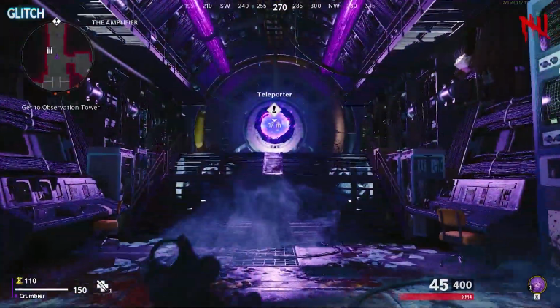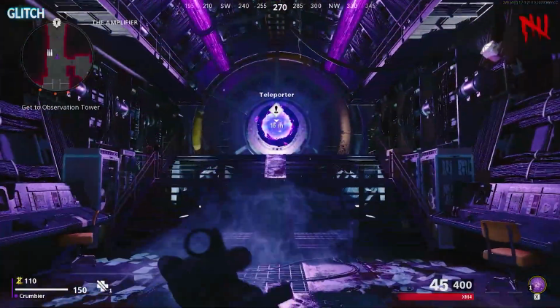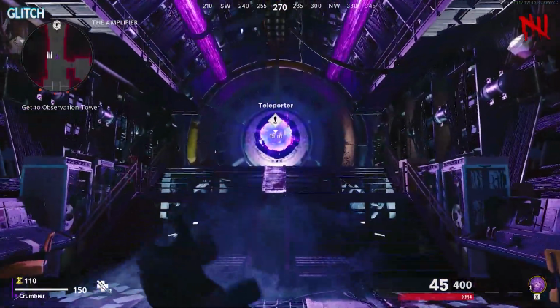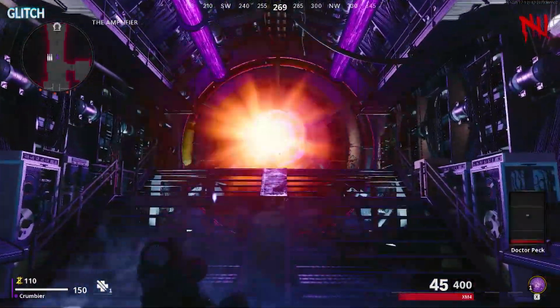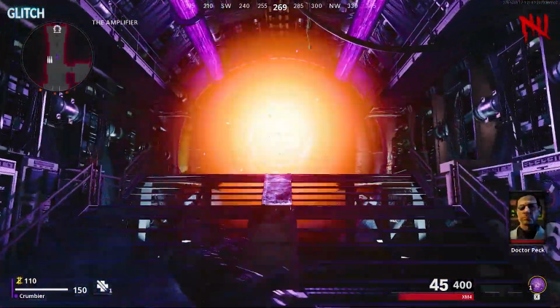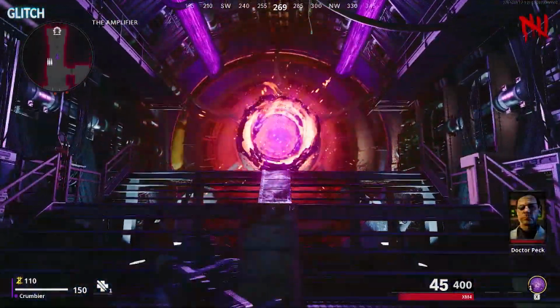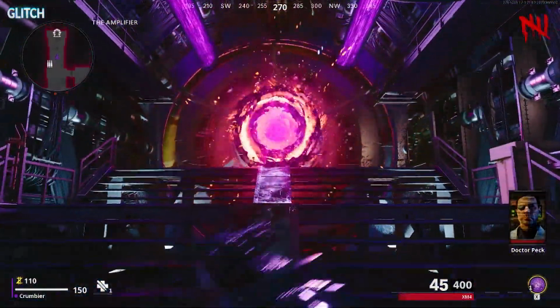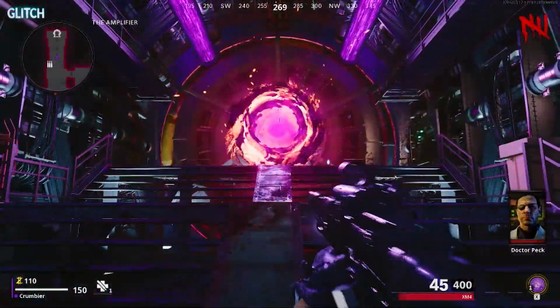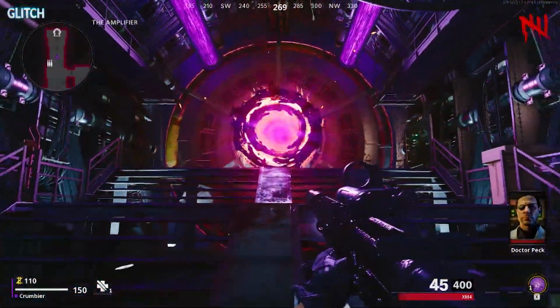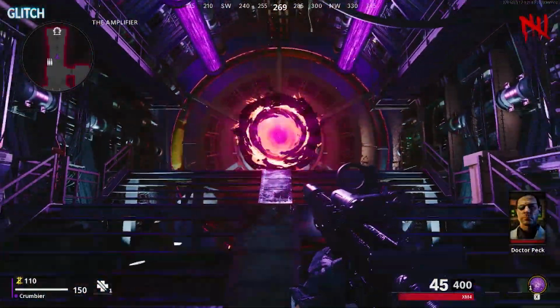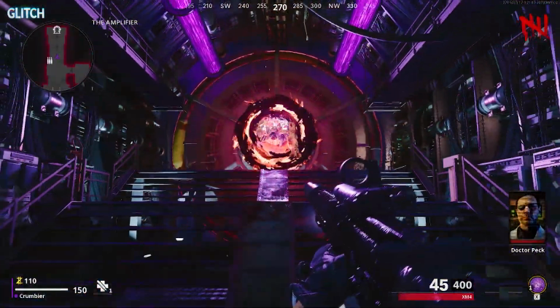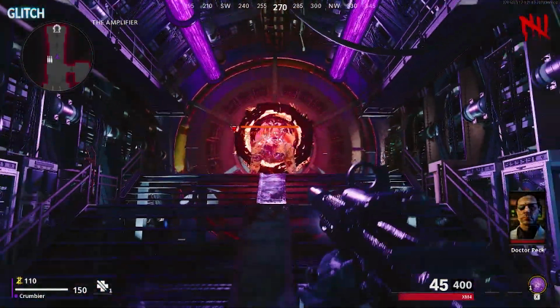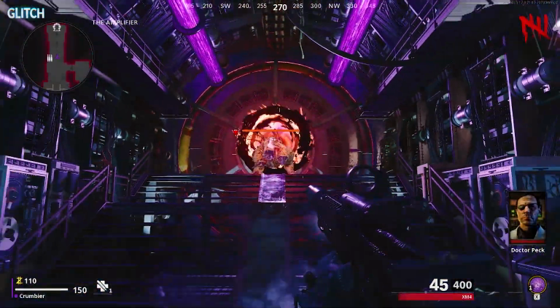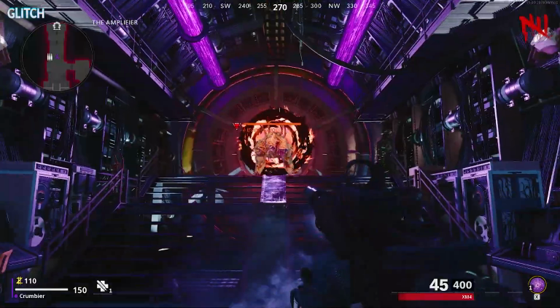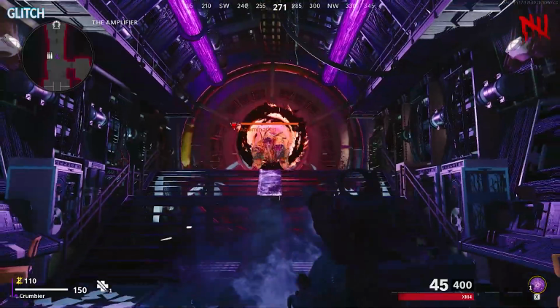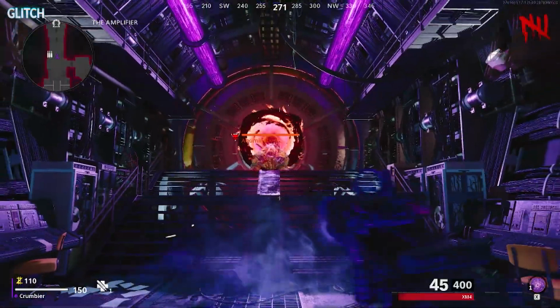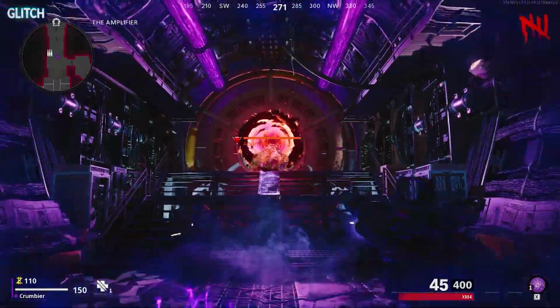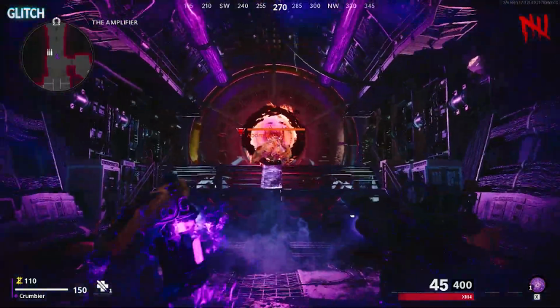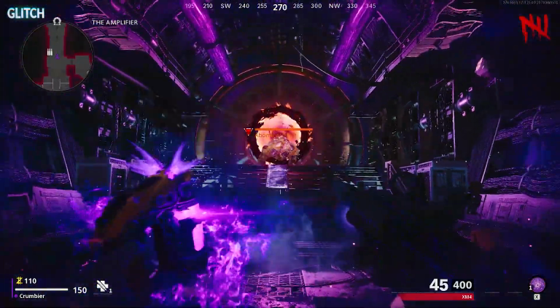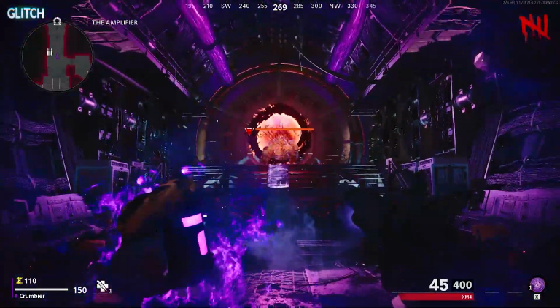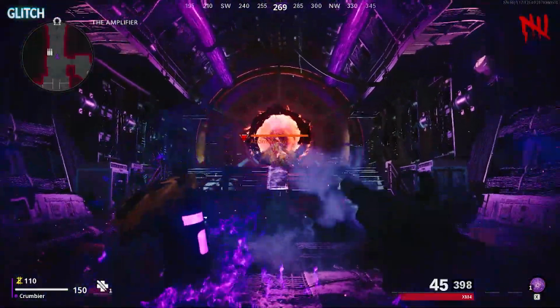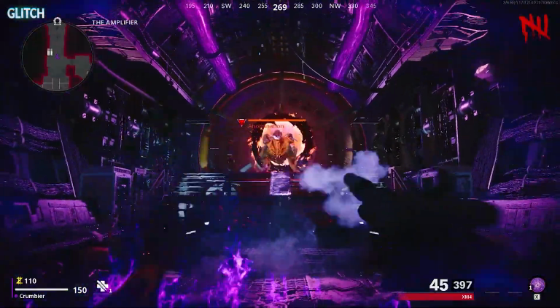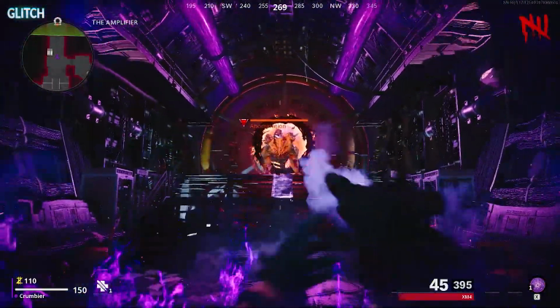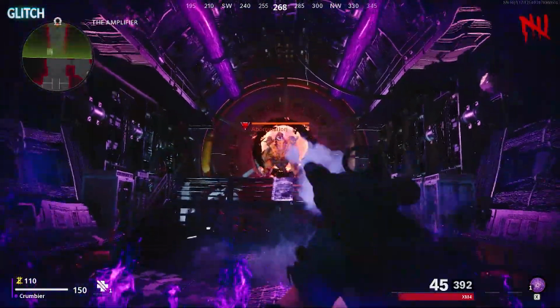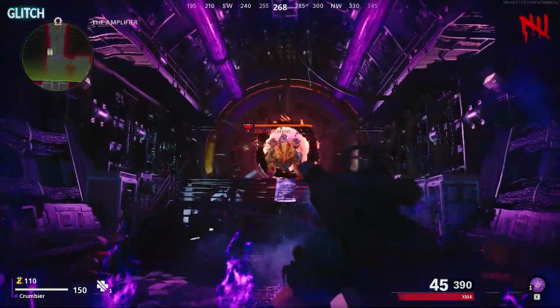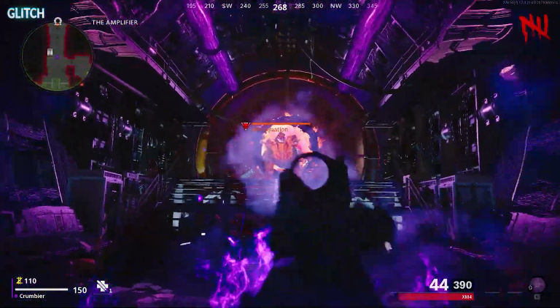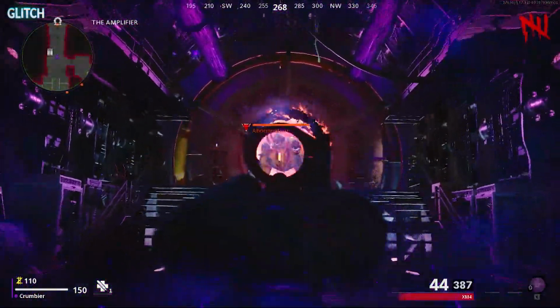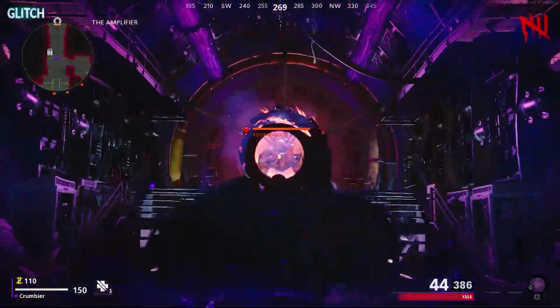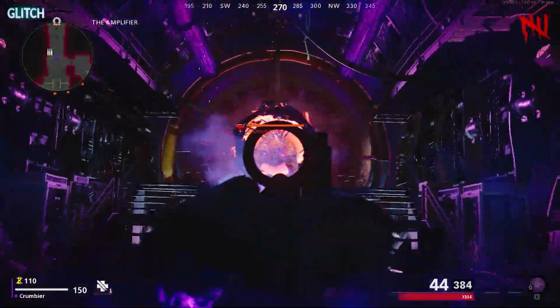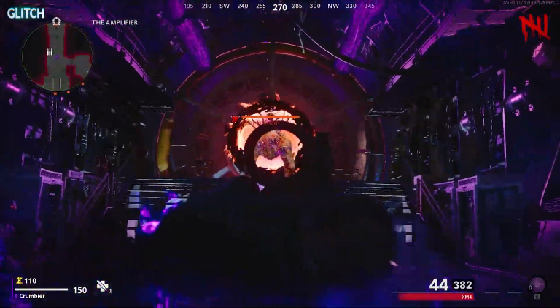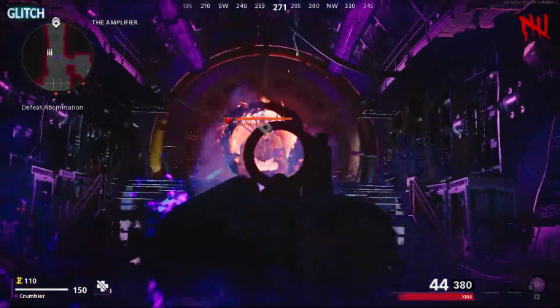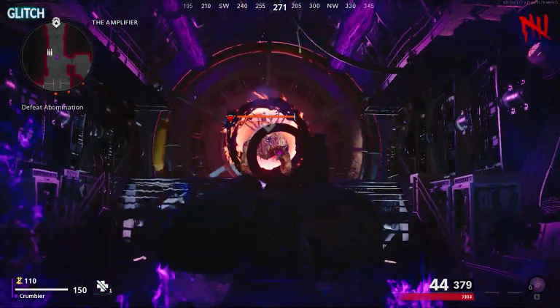Once there, make your way to the back of the Amplifier room to spawn an Abomination, which you'll have to kill.